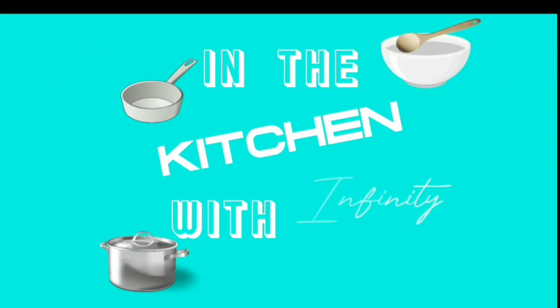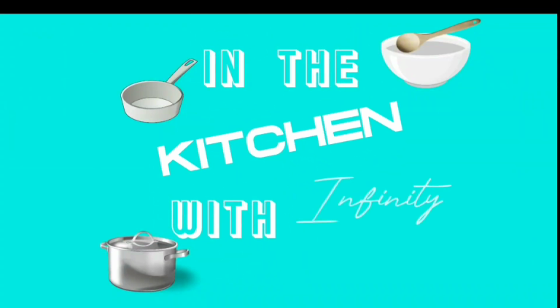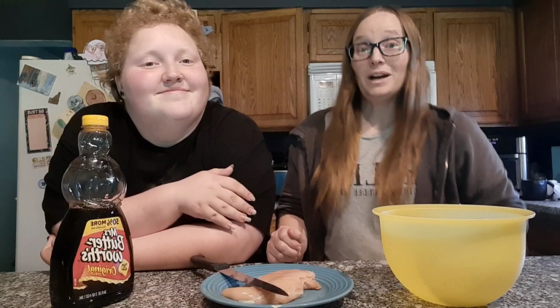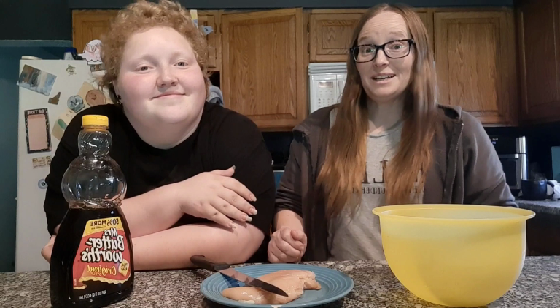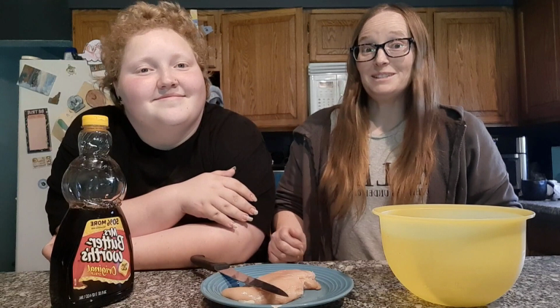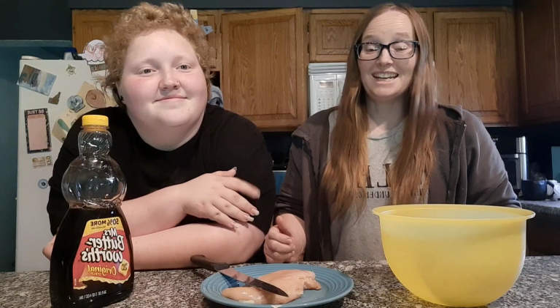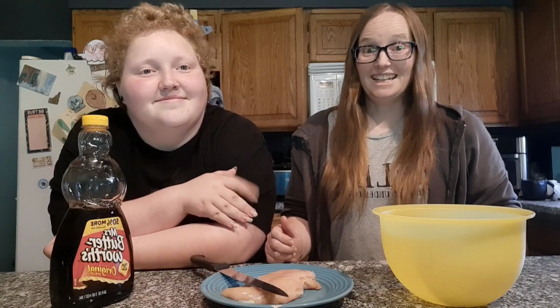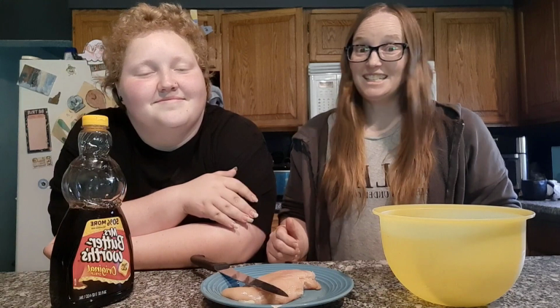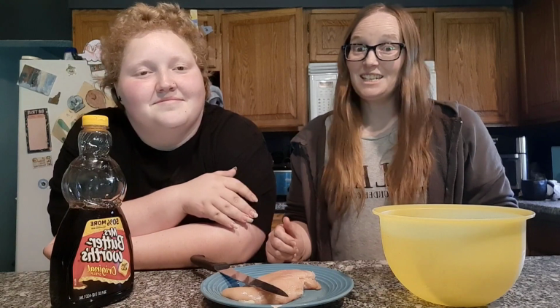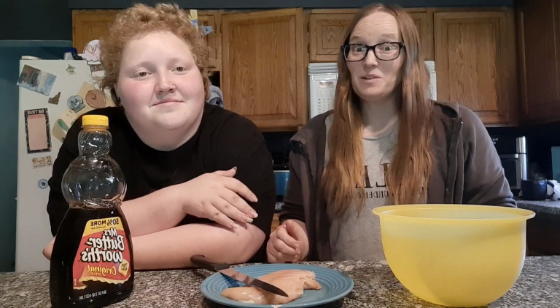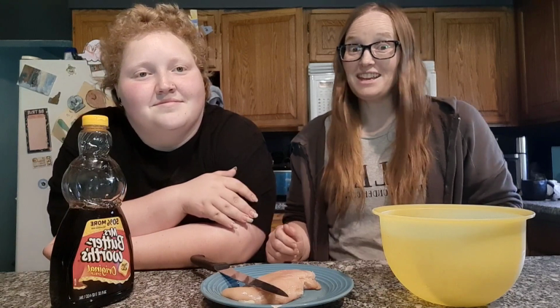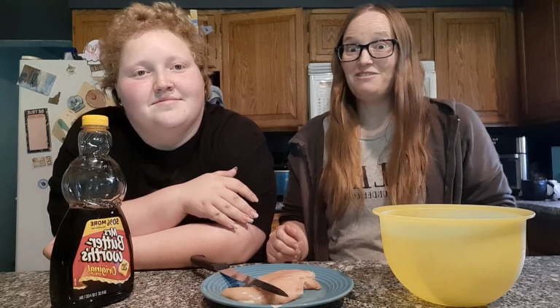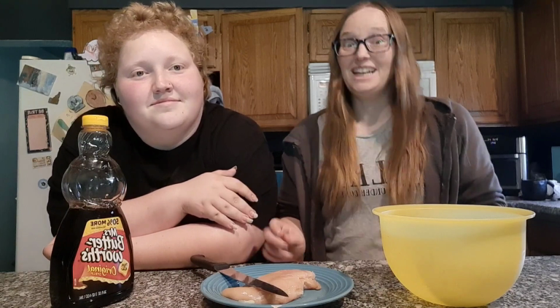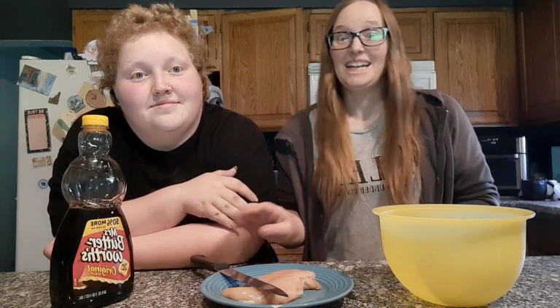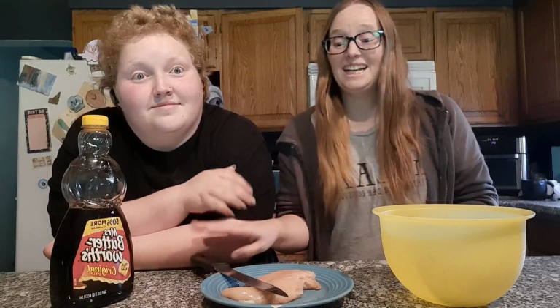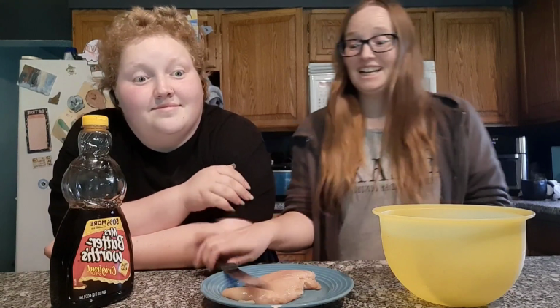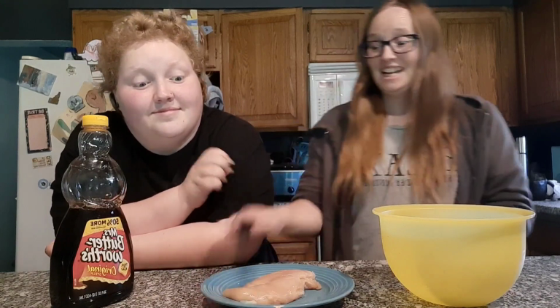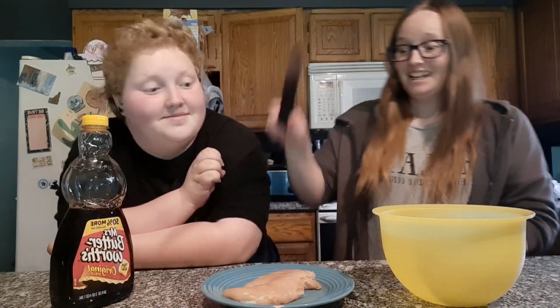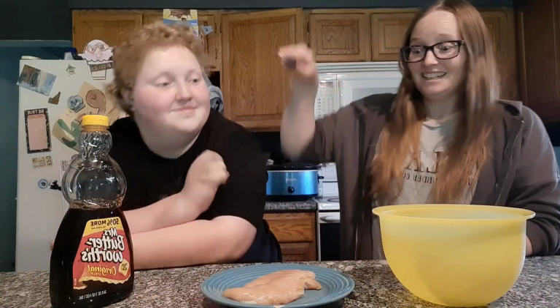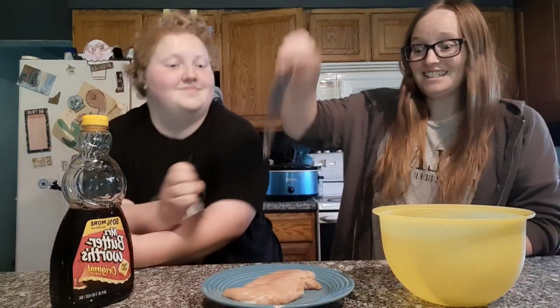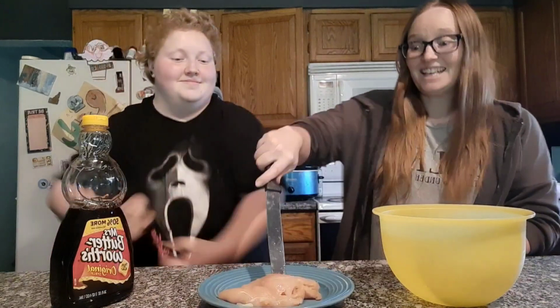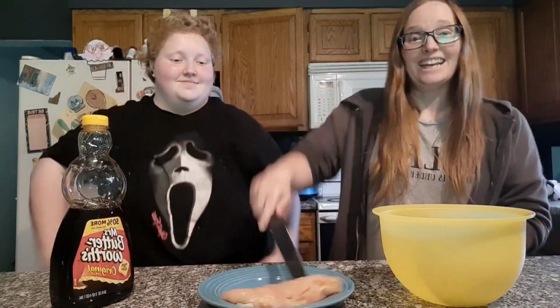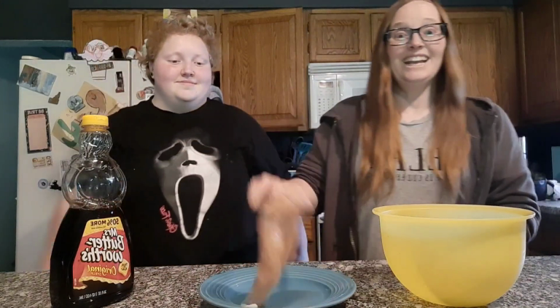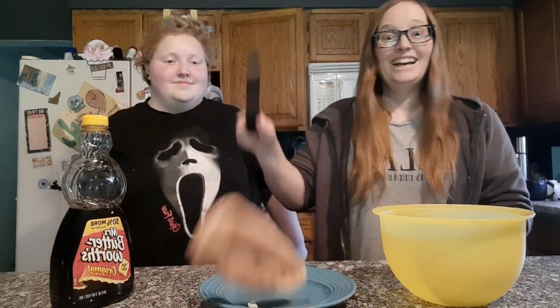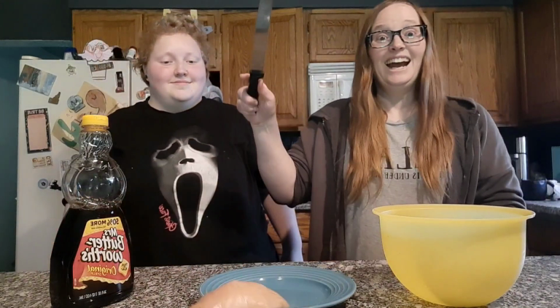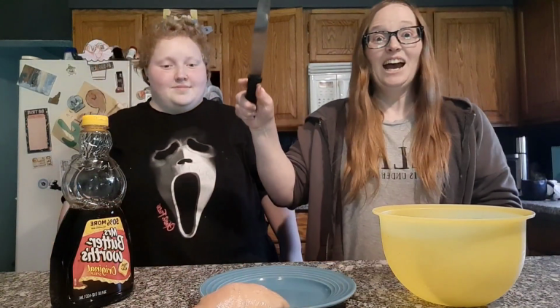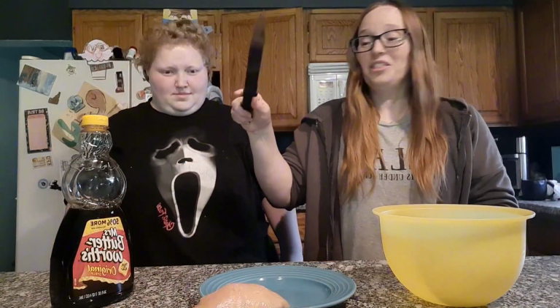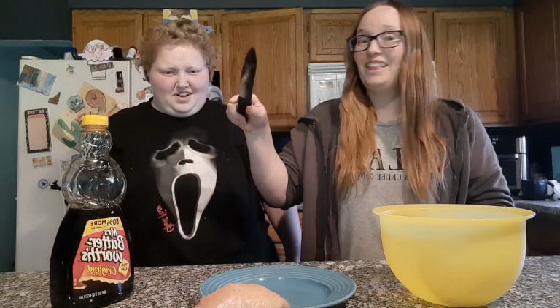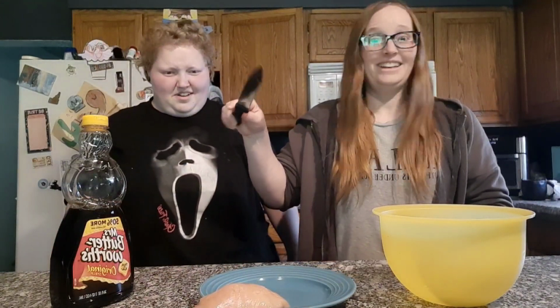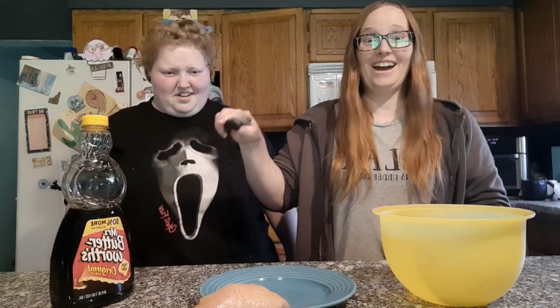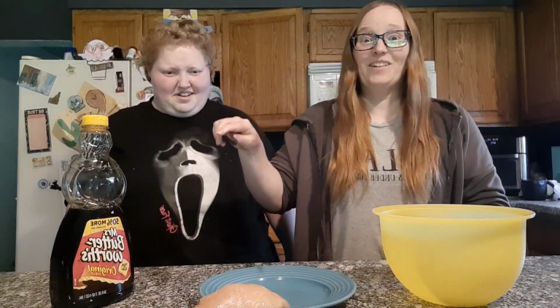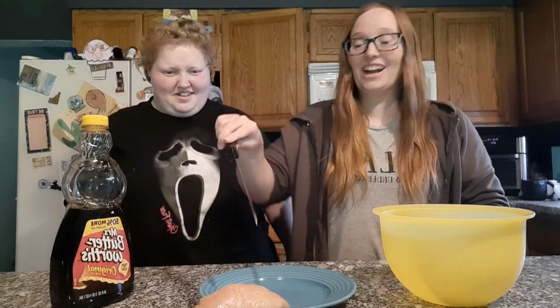Welcome to In the Kitchen with Infinity. Chicken. Oh, that did not work.